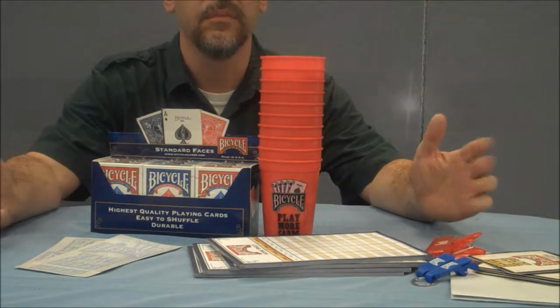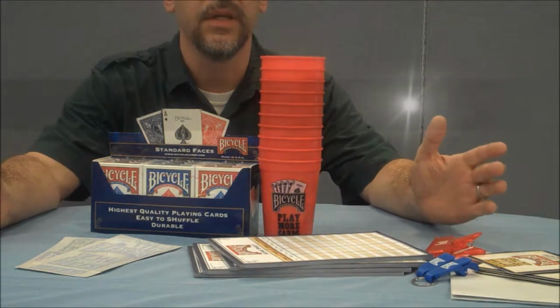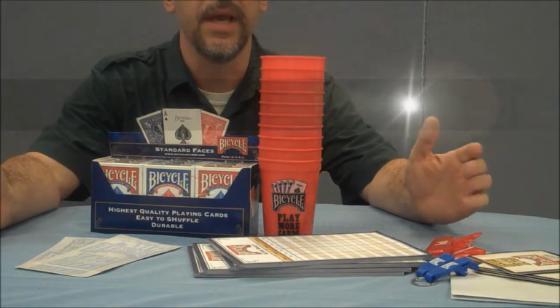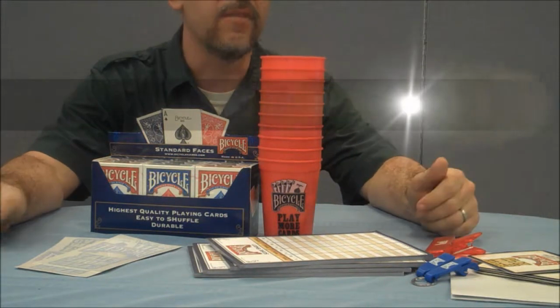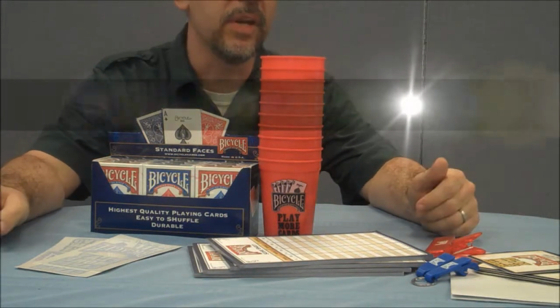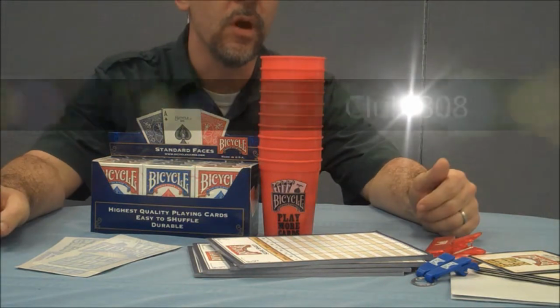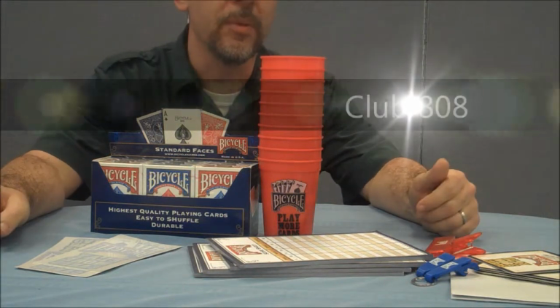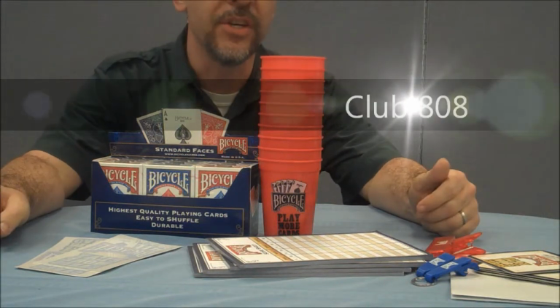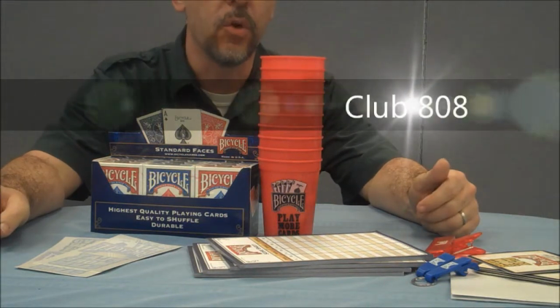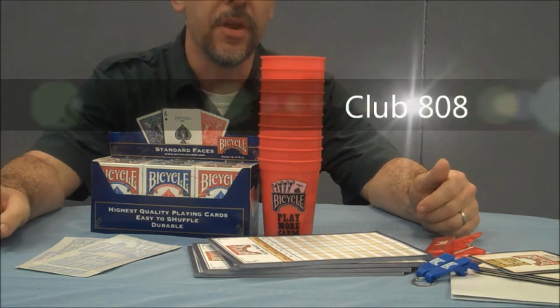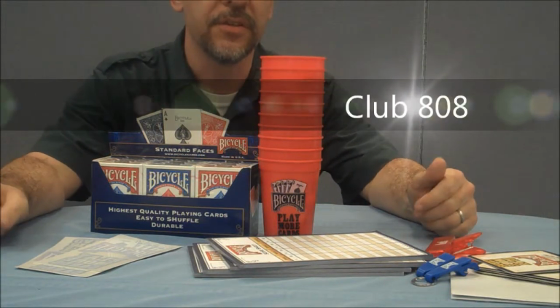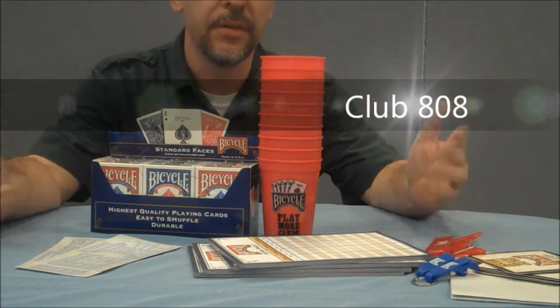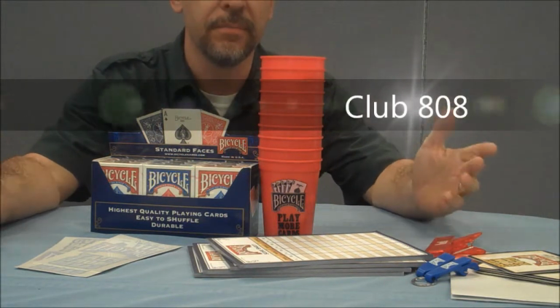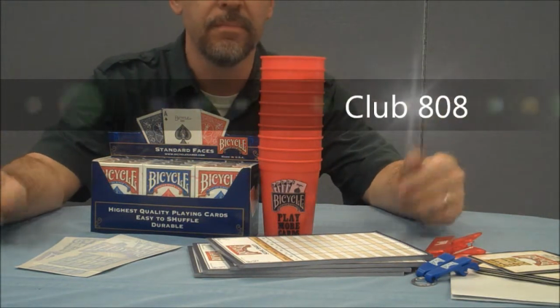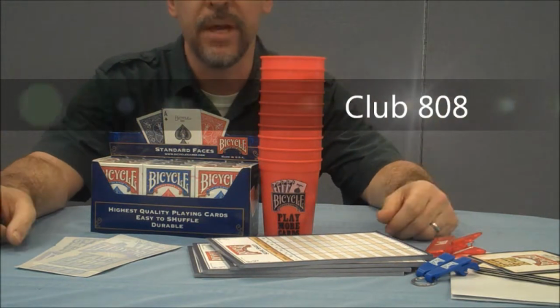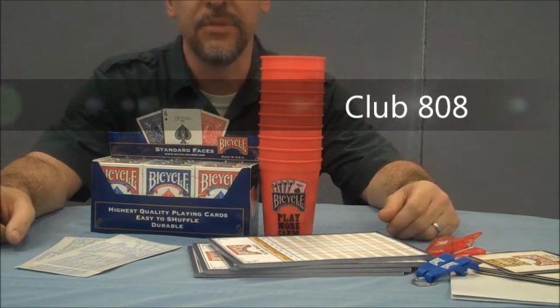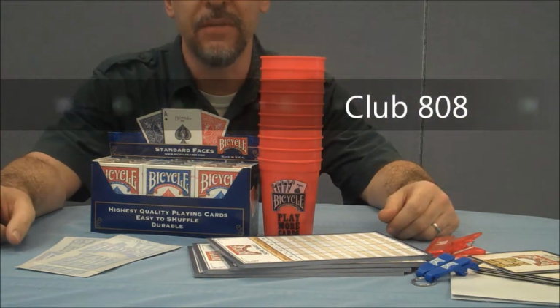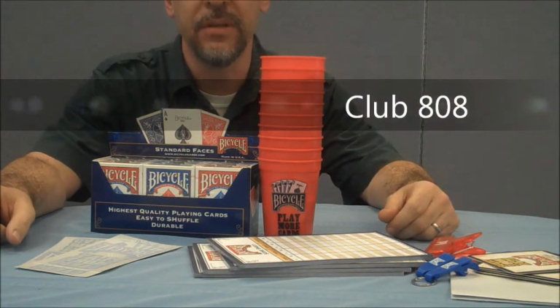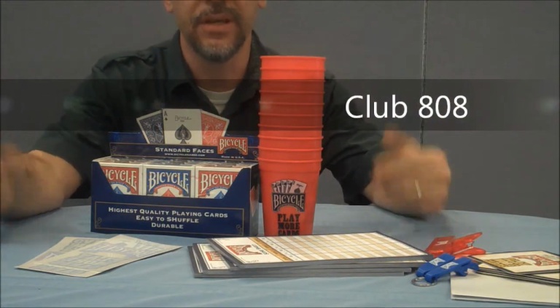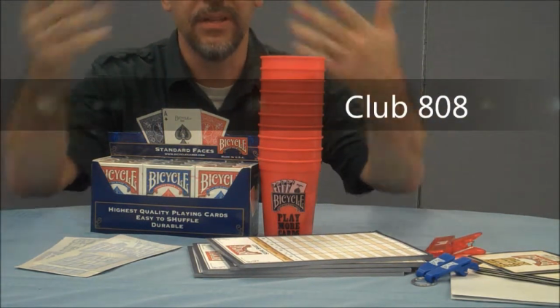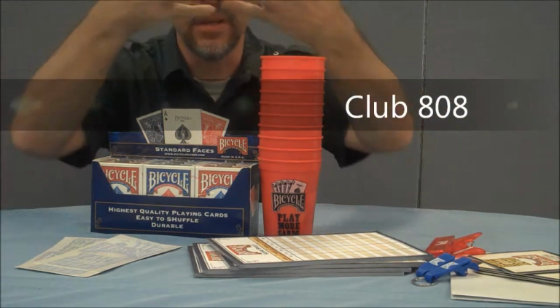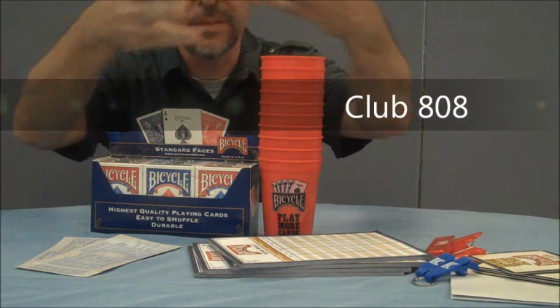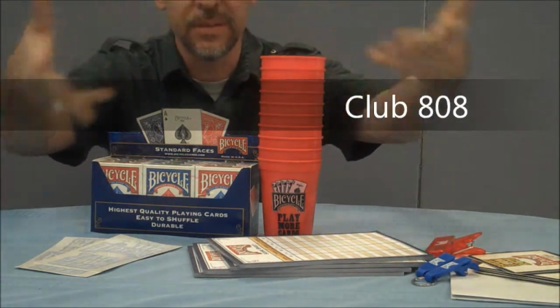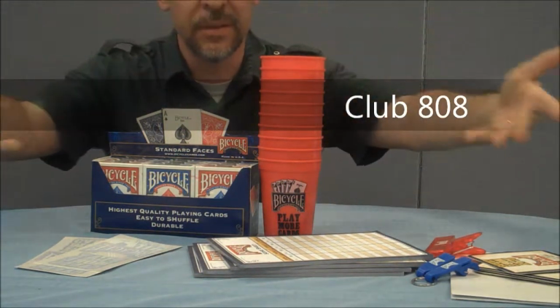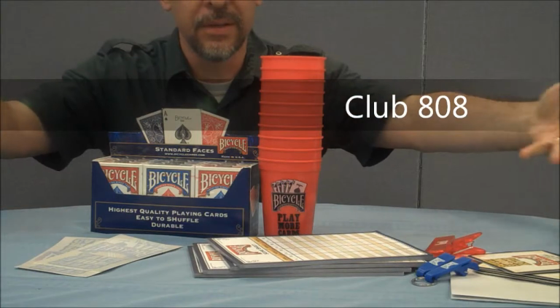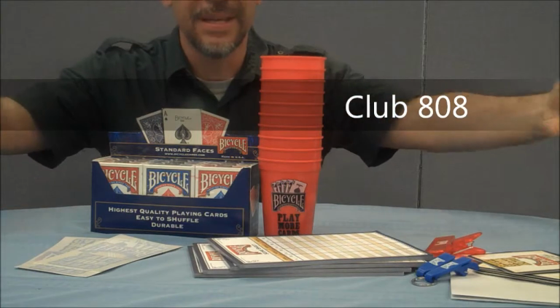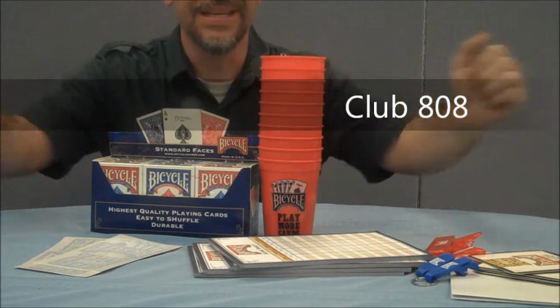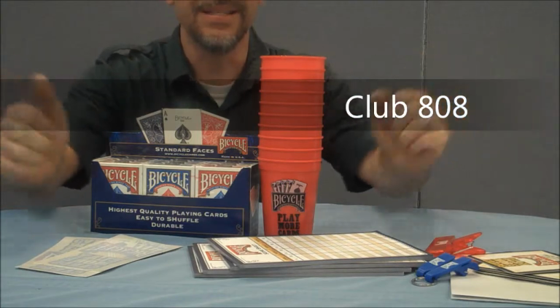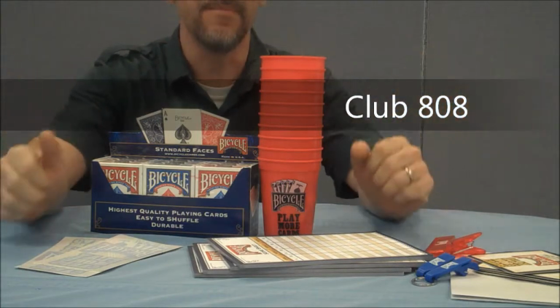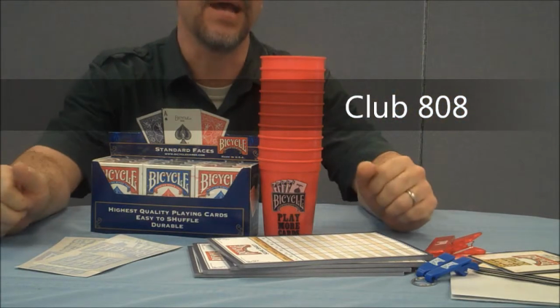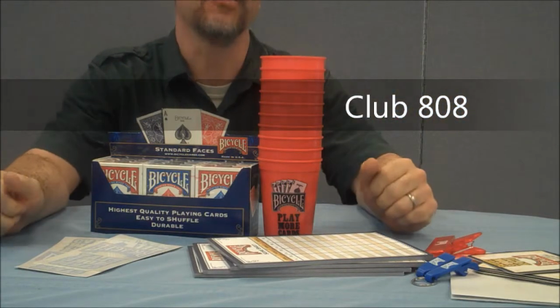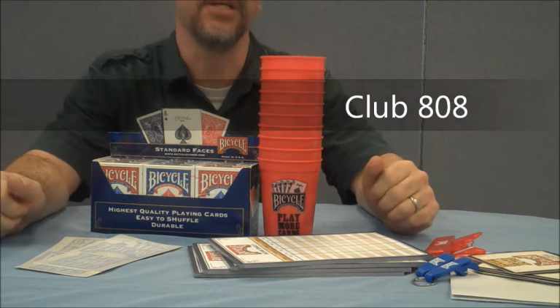Hey everybody, welcome to Magic Orthodoxy. My name is David, and this is the Ambassador Kit.